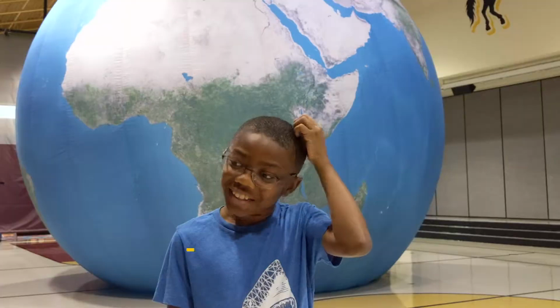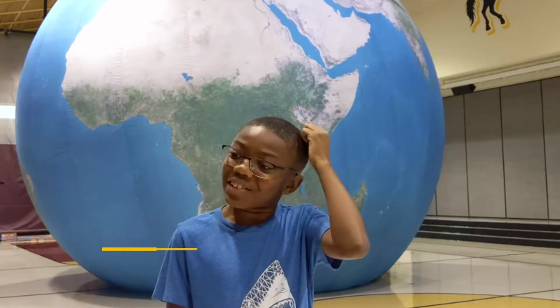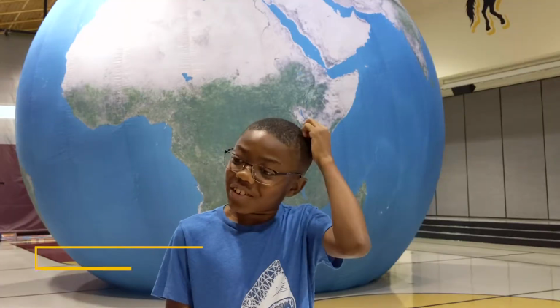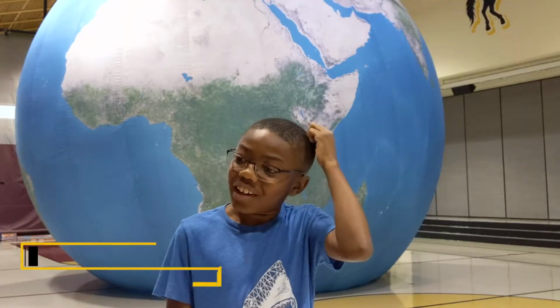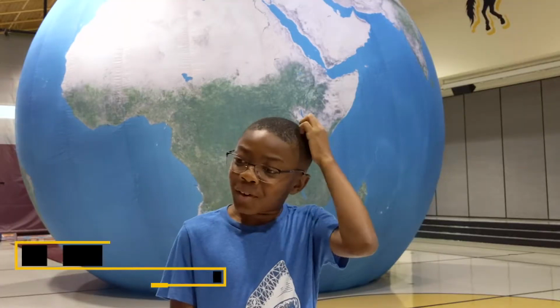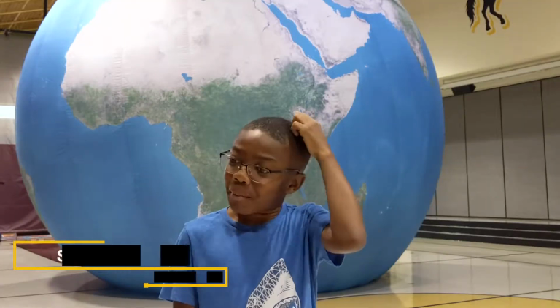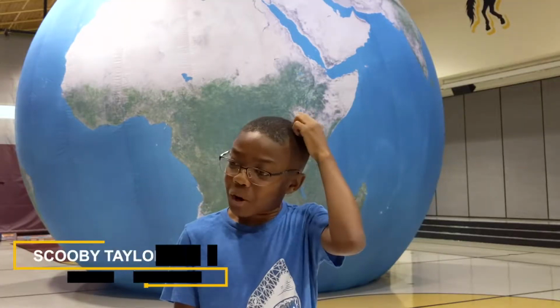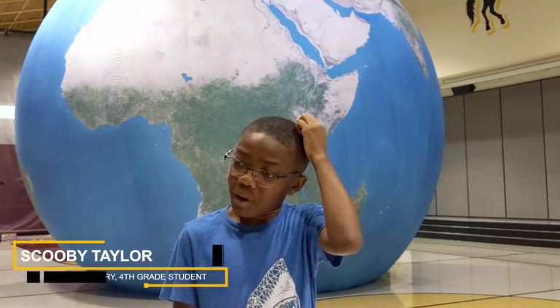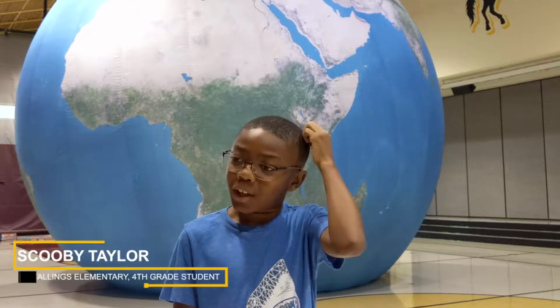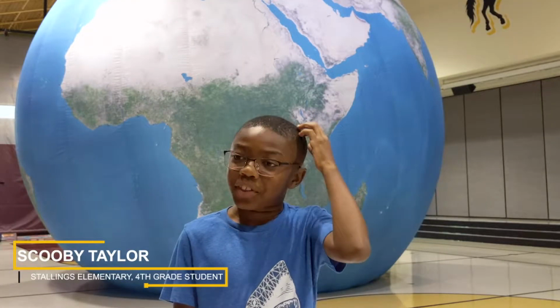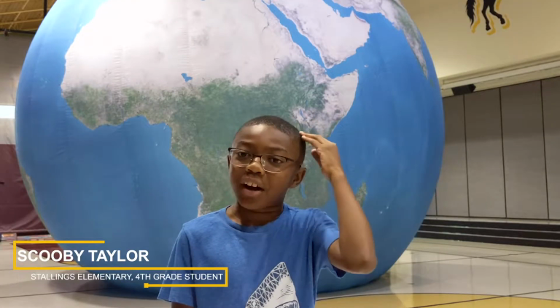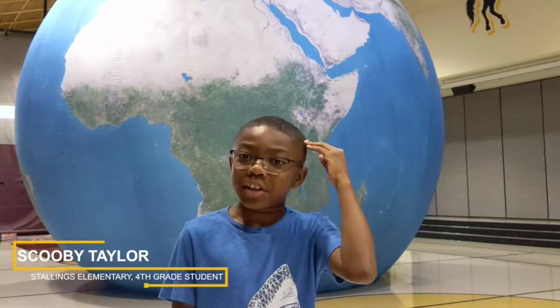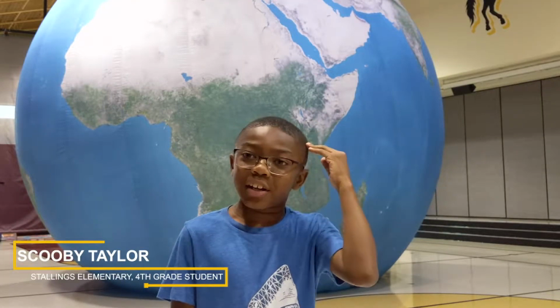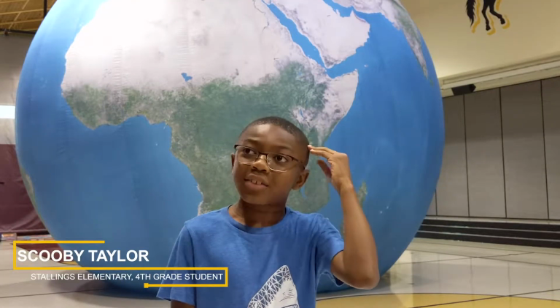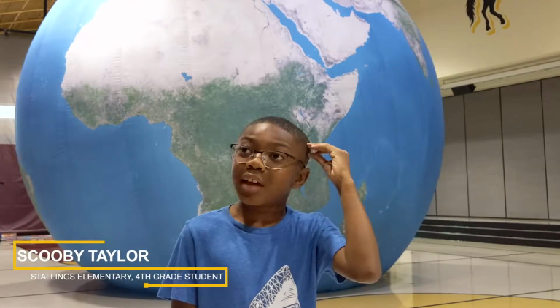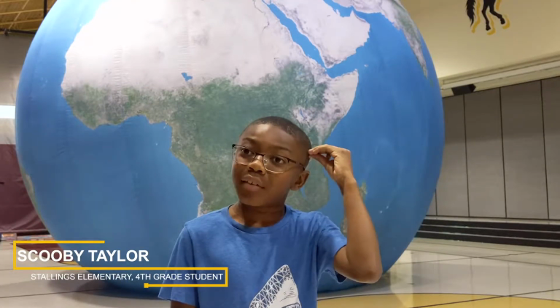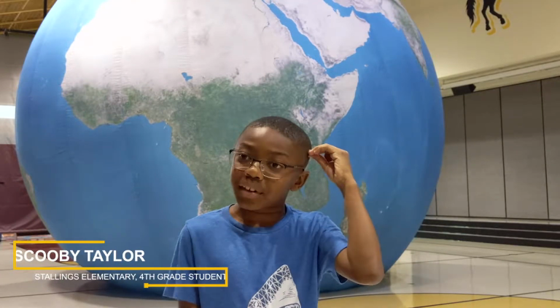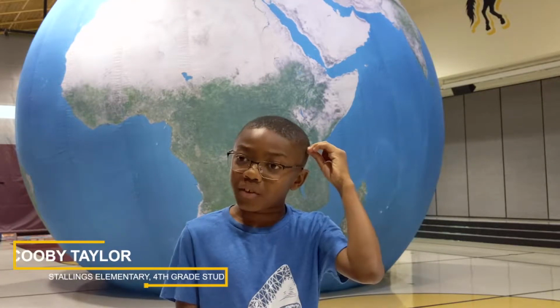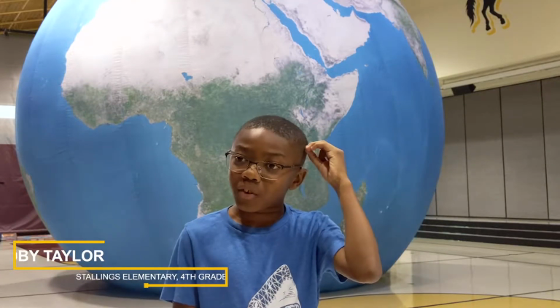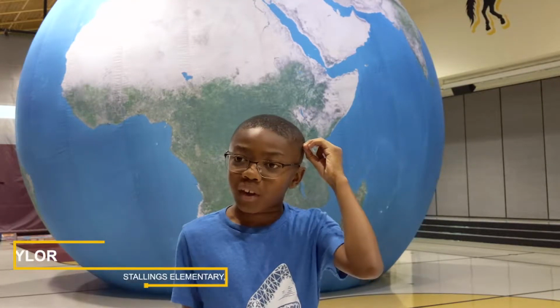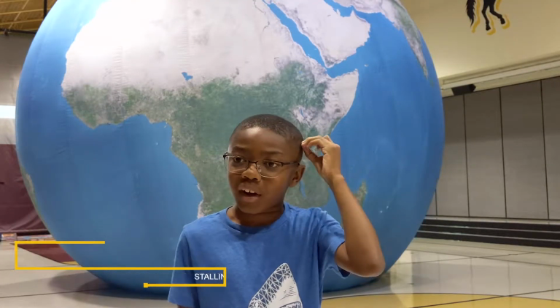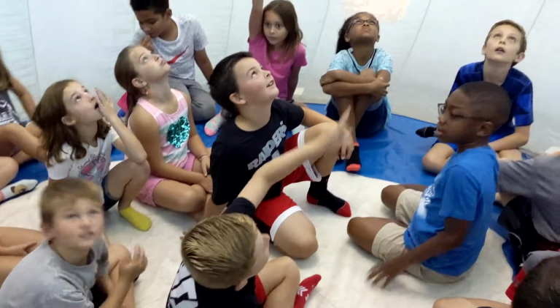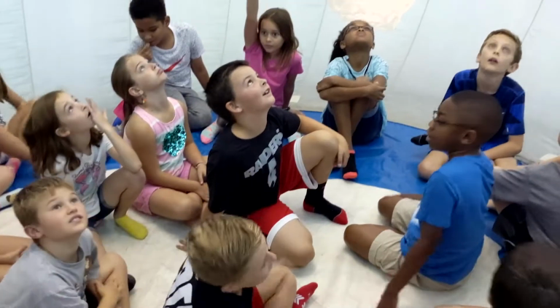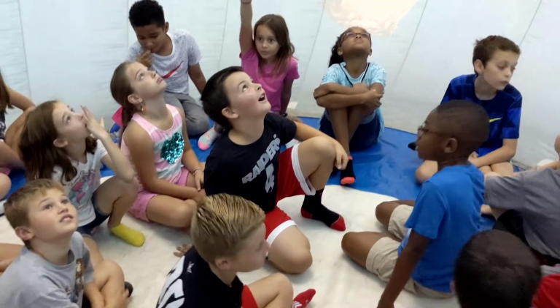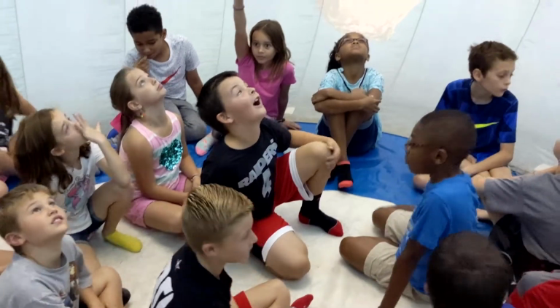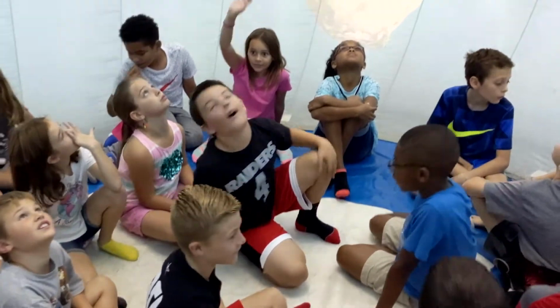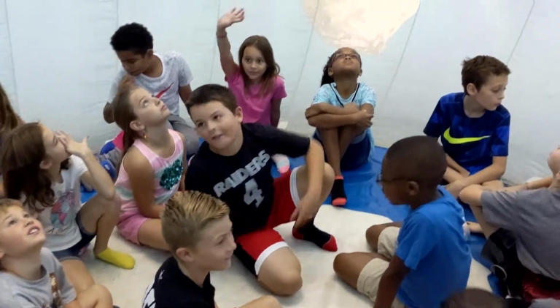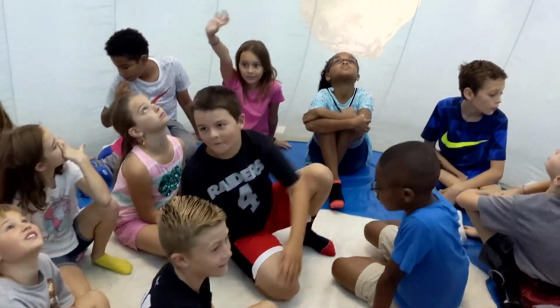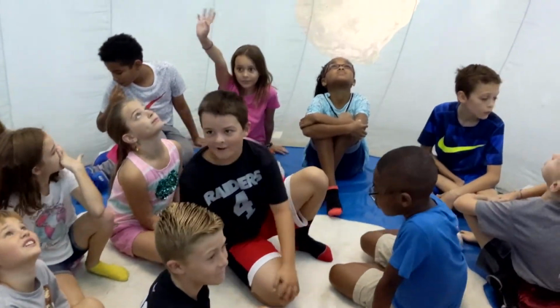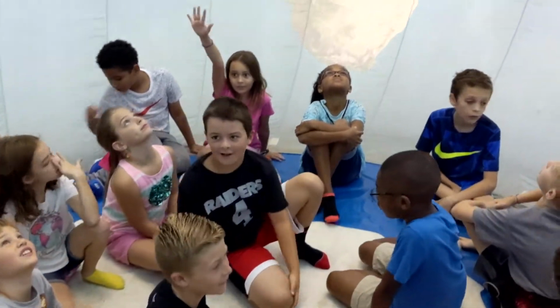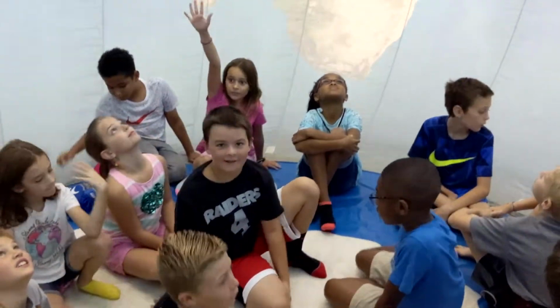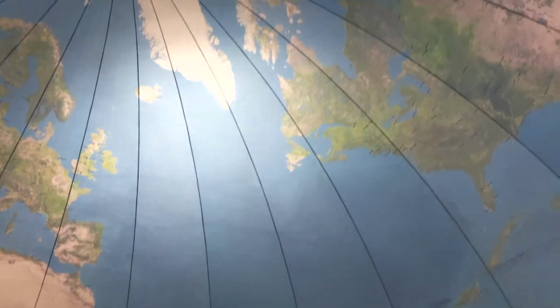I did learn a little bit more about the continents and the deserts, and I learned about it from the past, but I never heard about it like this.